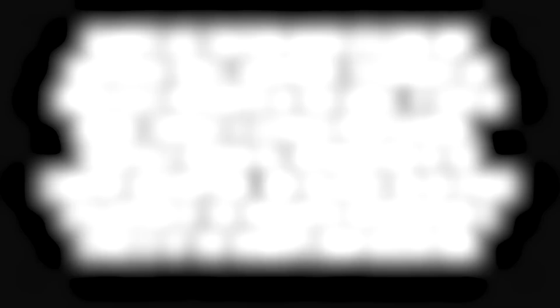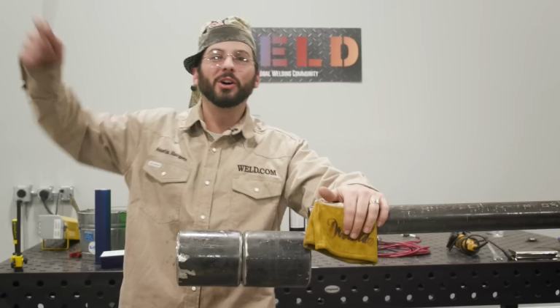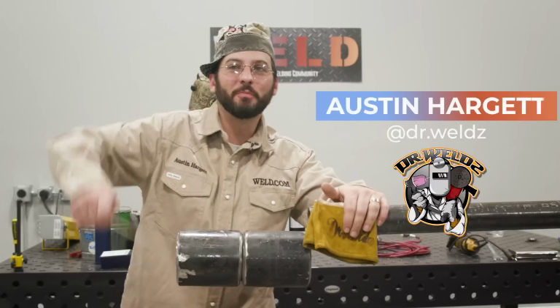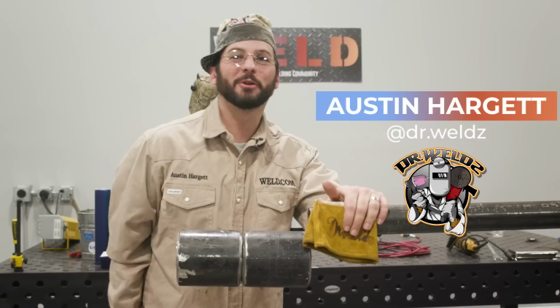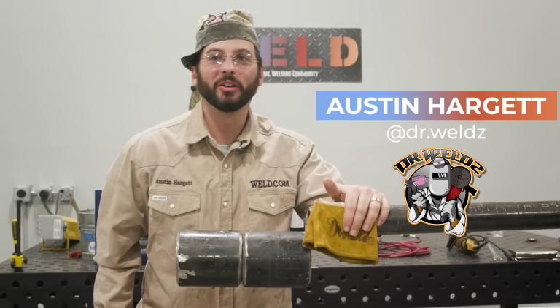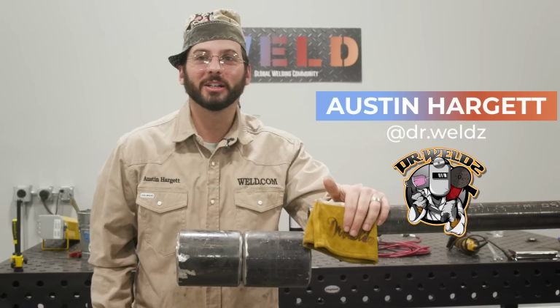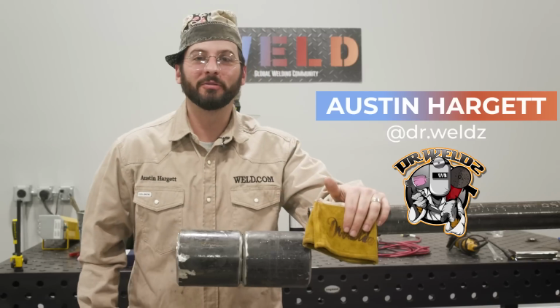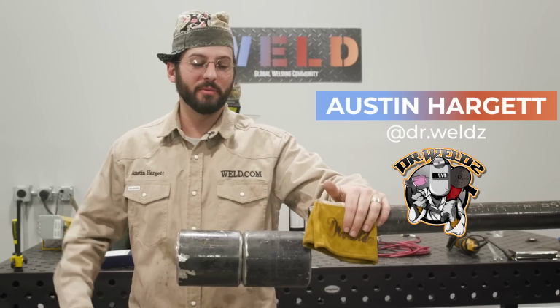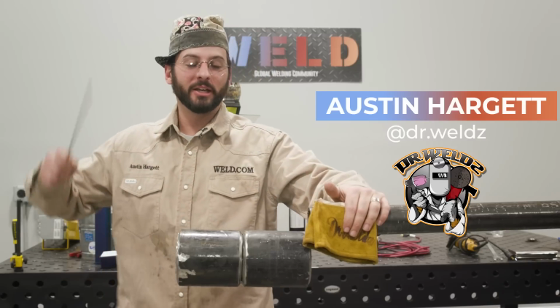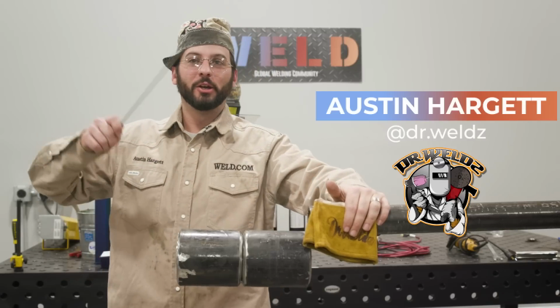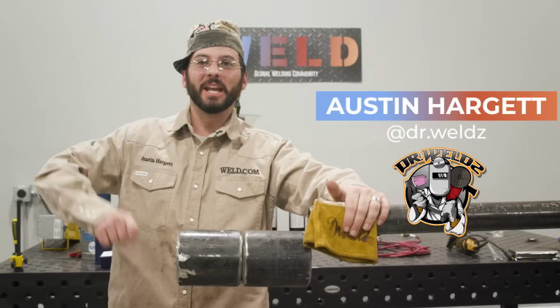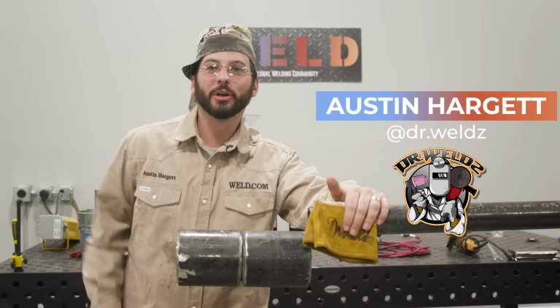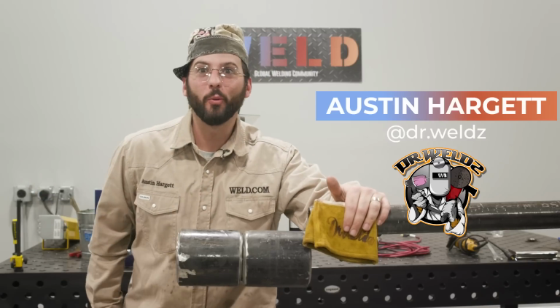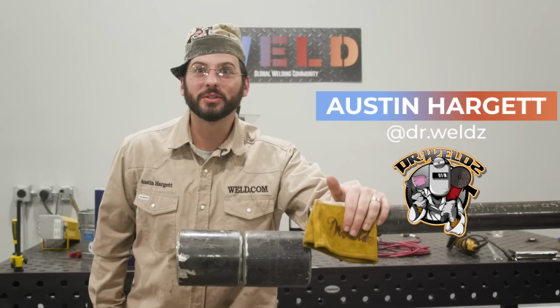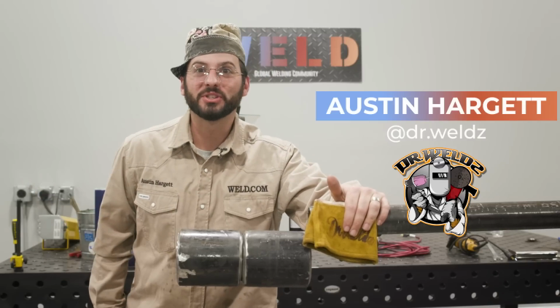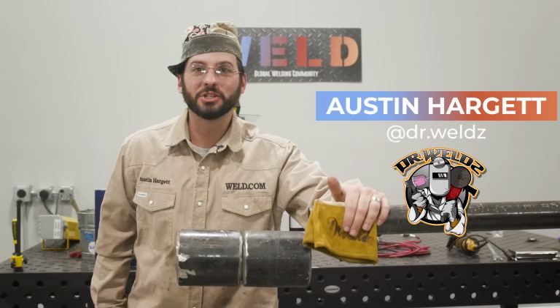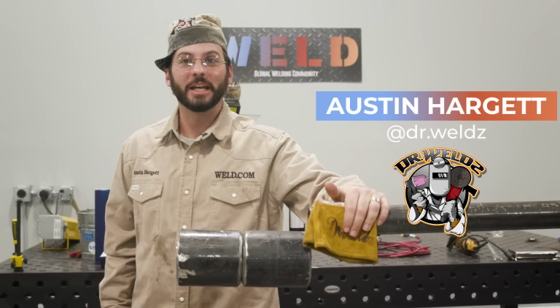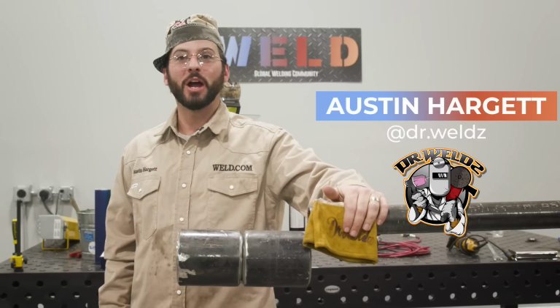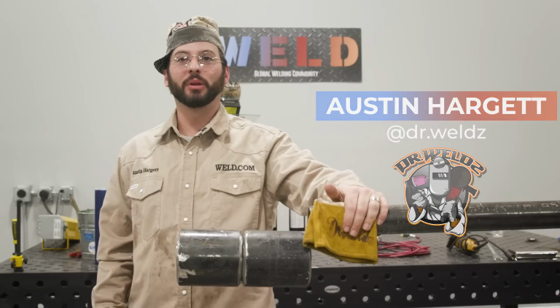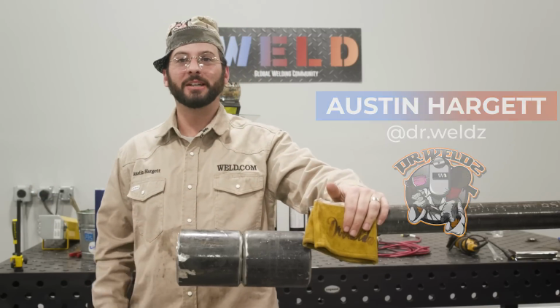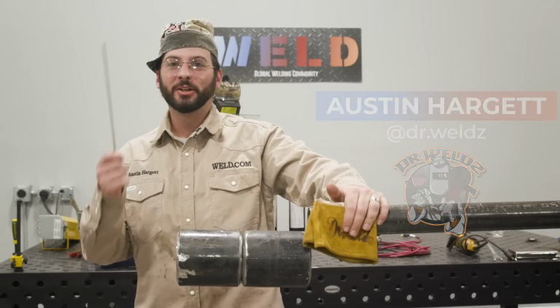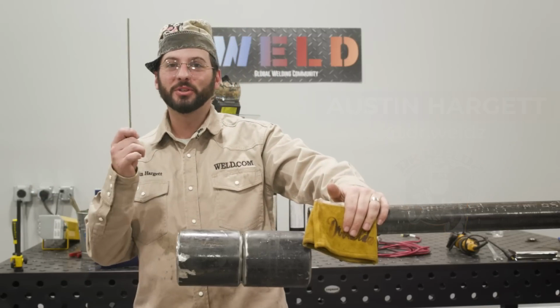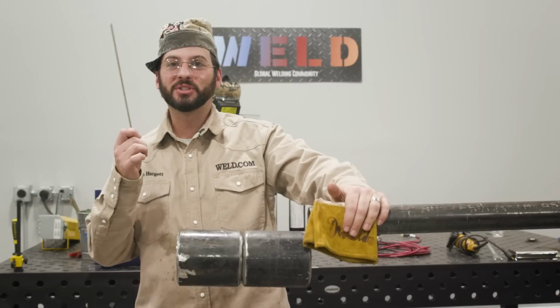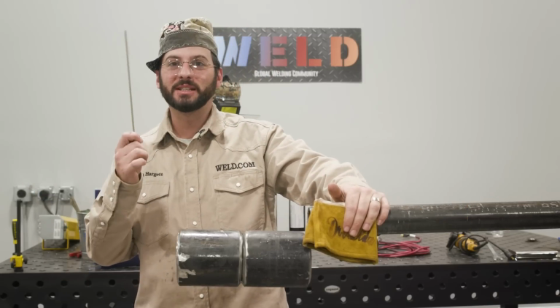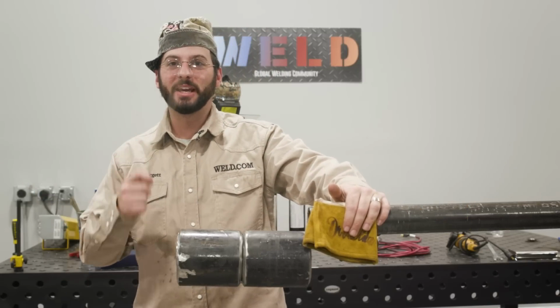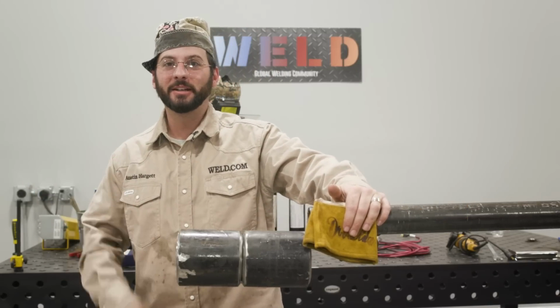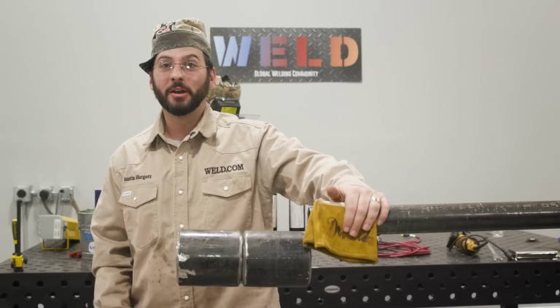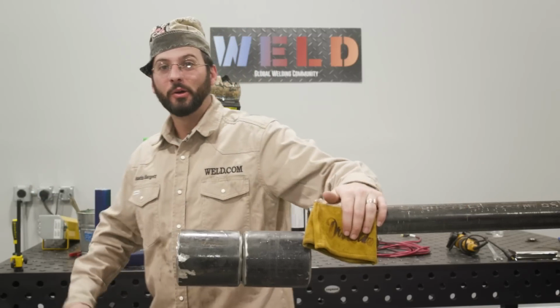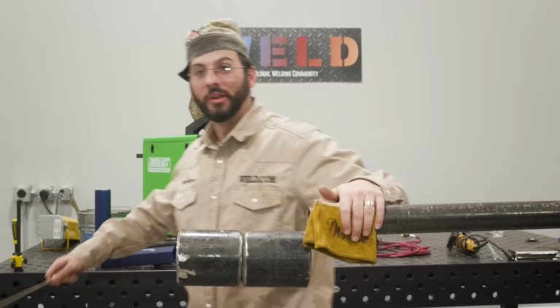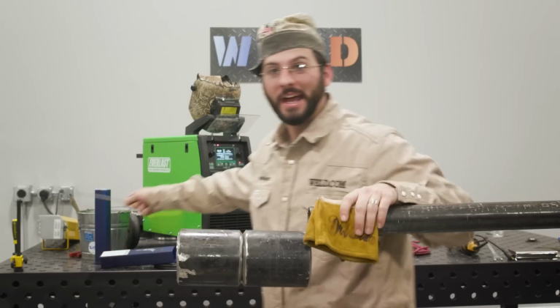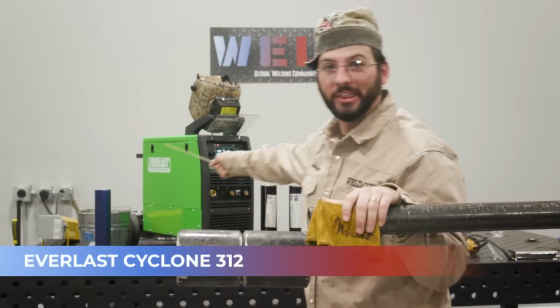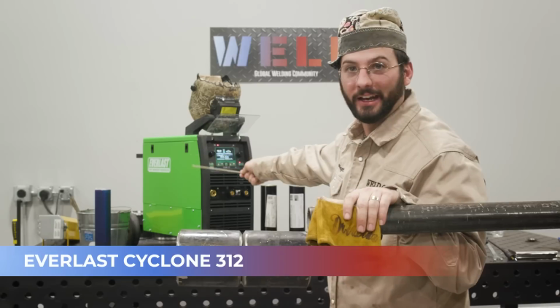Welcome back, Weld.com family. Today we're going to weld some Schedule 80 round plate with some 6010 with that thing.